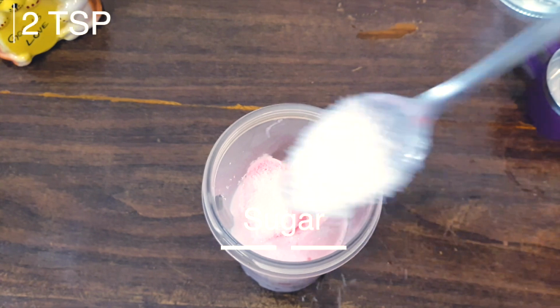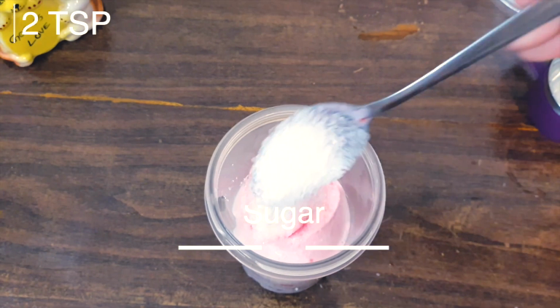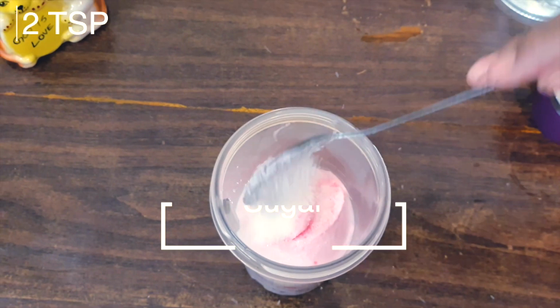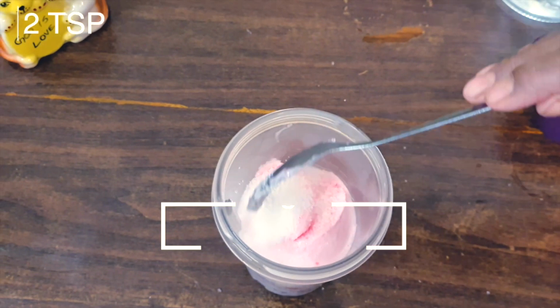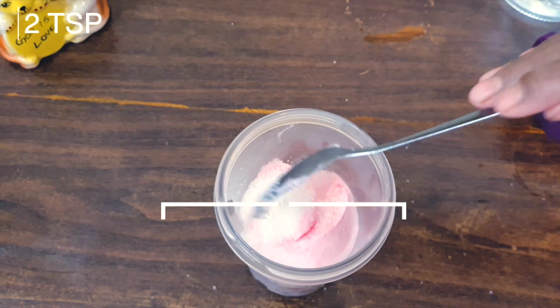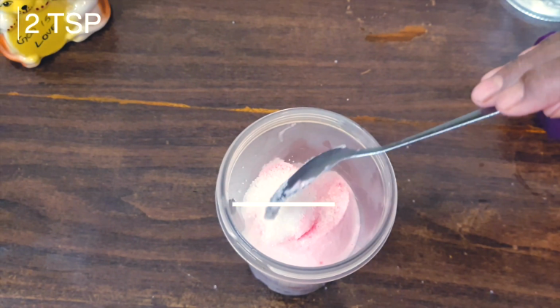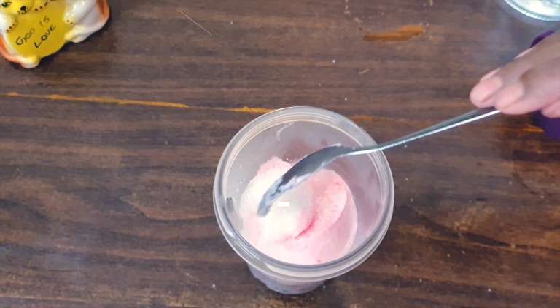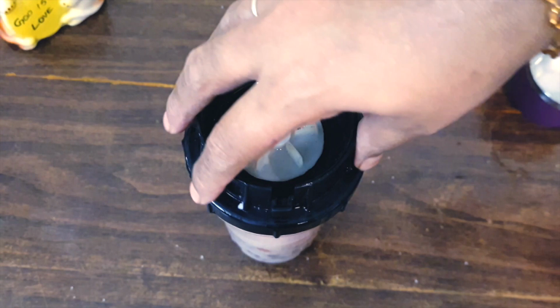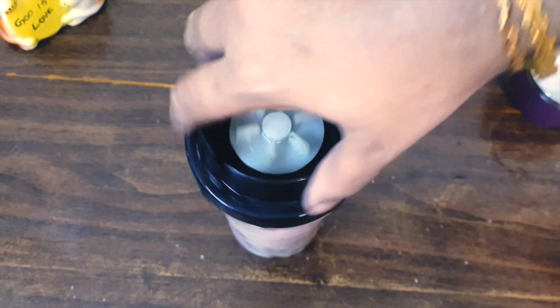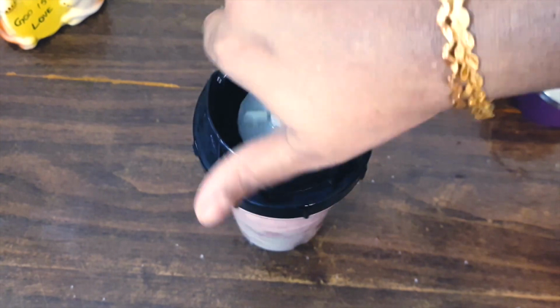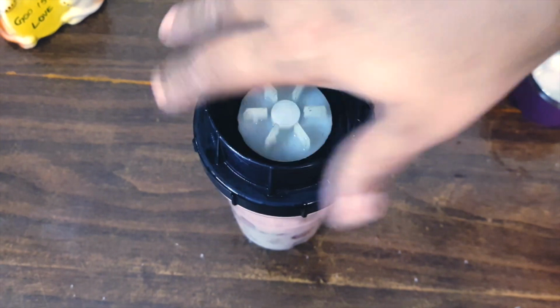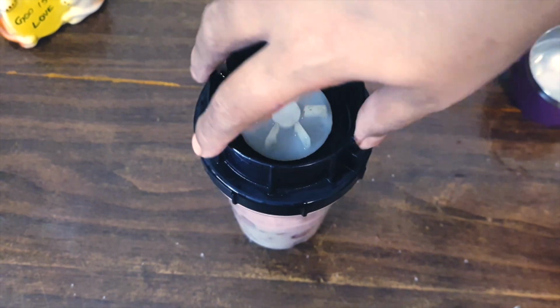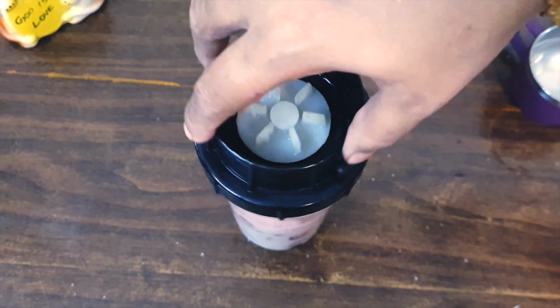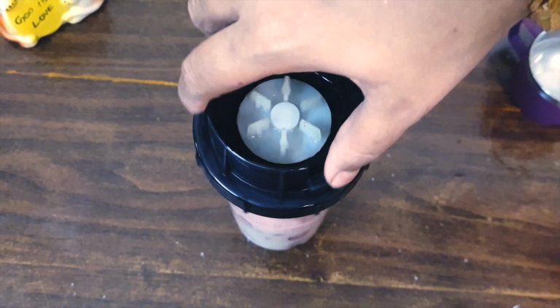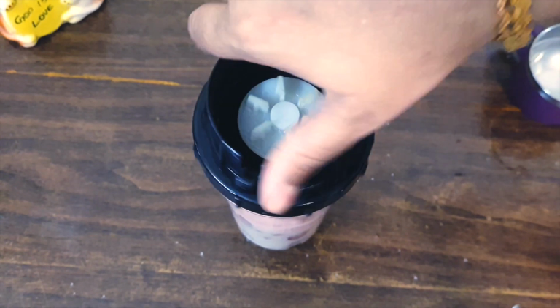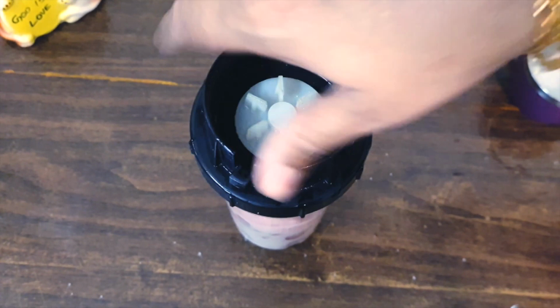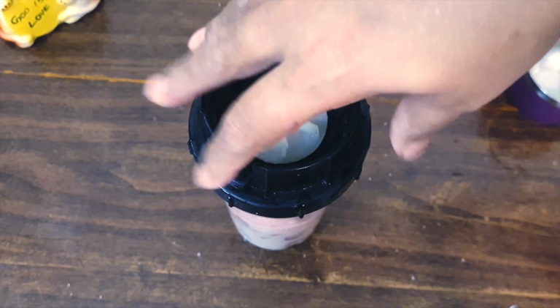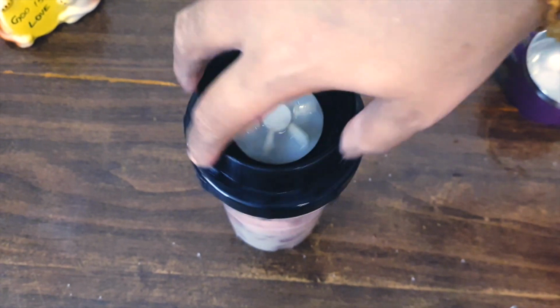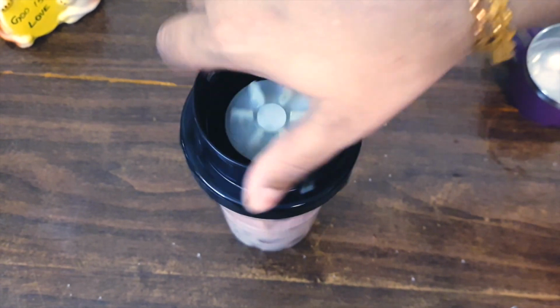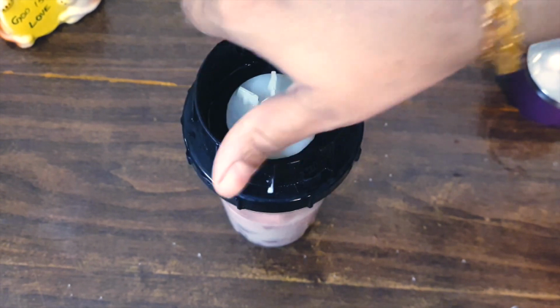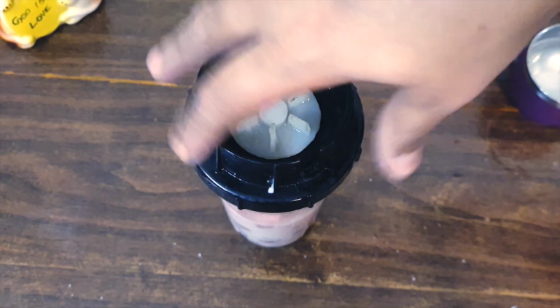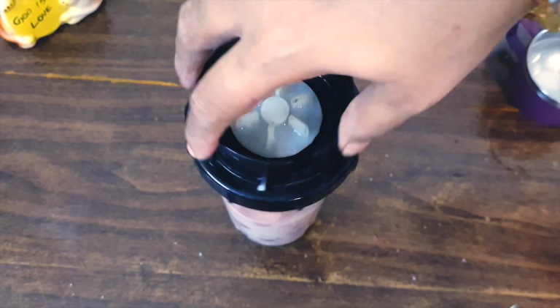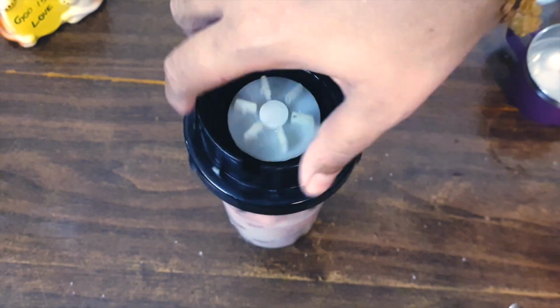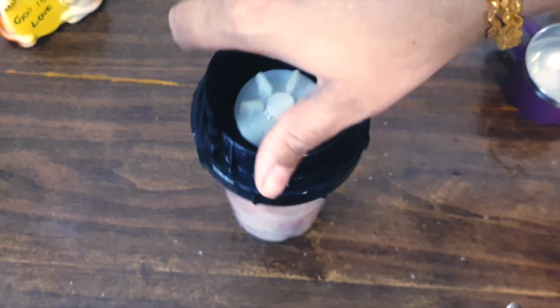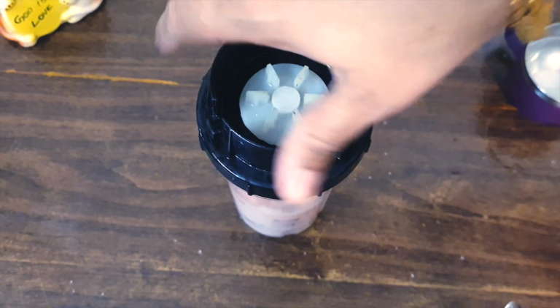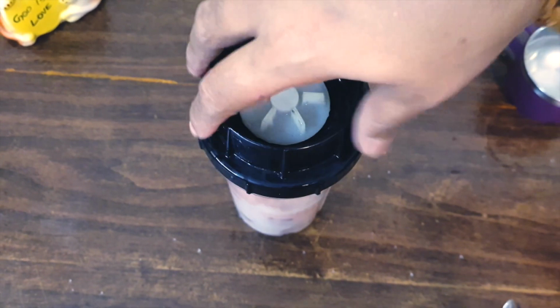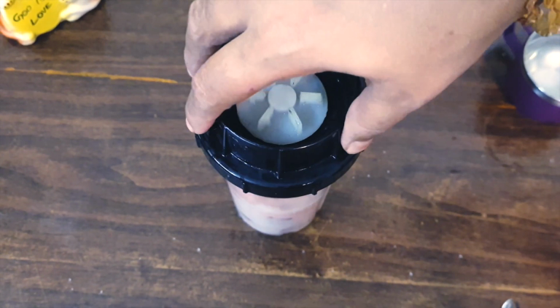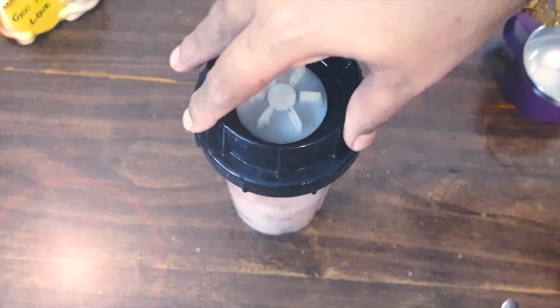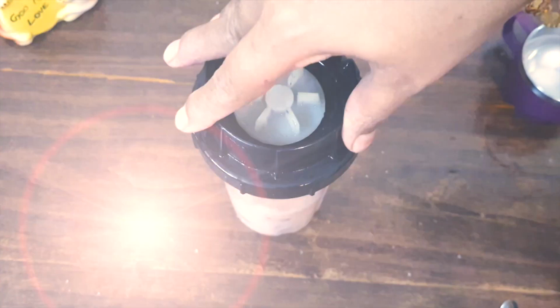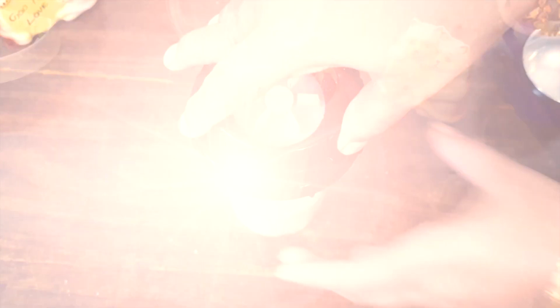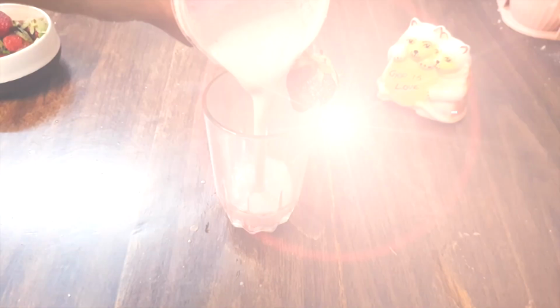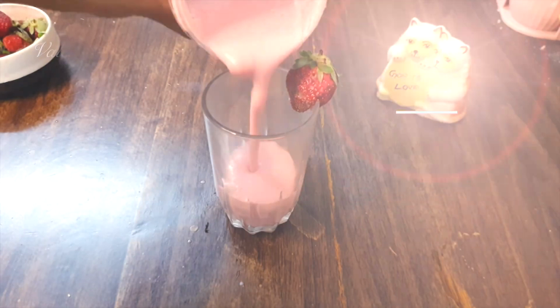Just put a scoop of ice cream. You can add it to your taste. The ice cream will make it sweet.